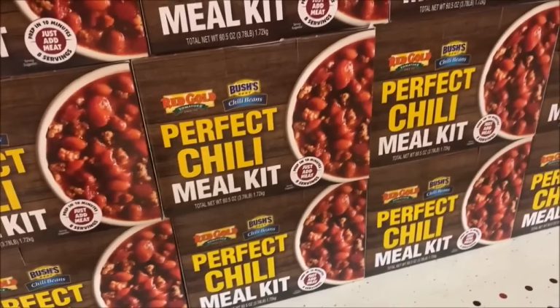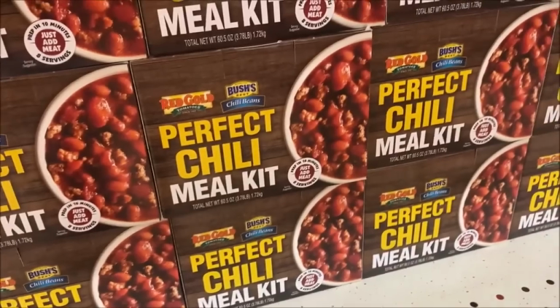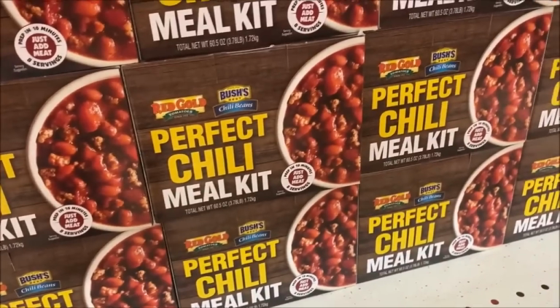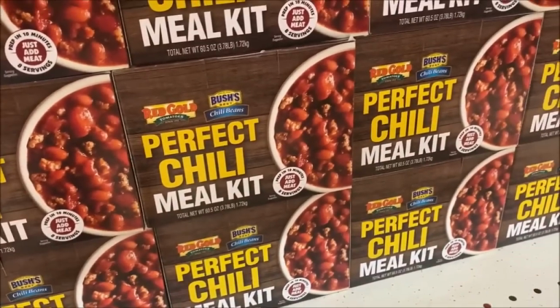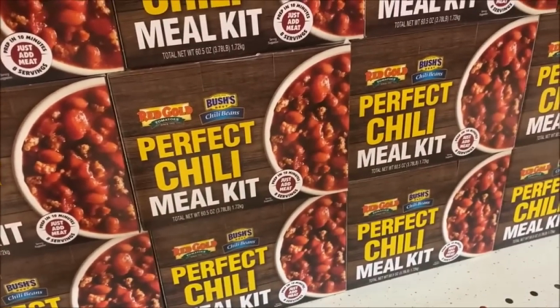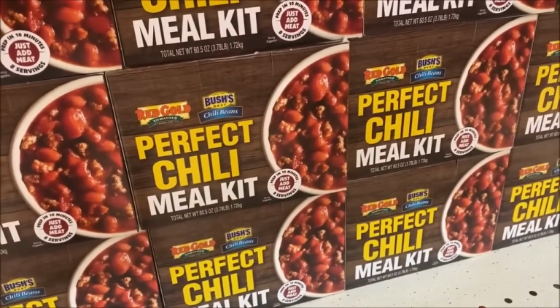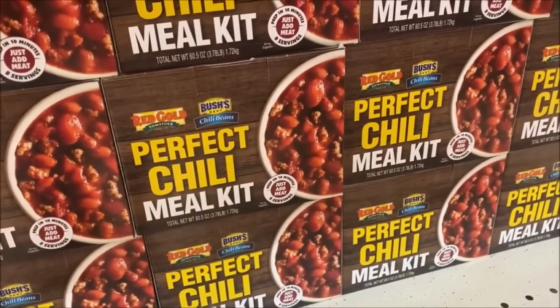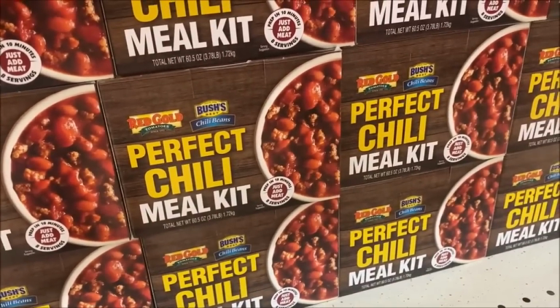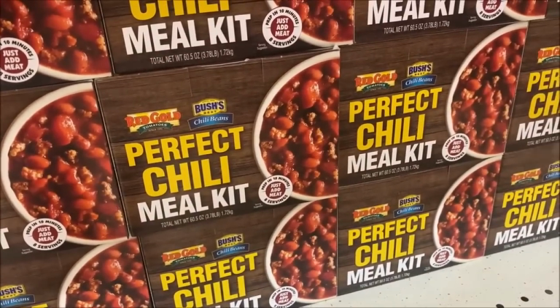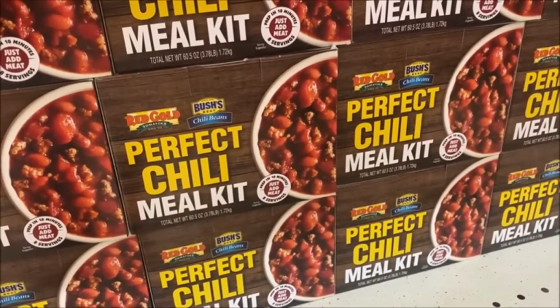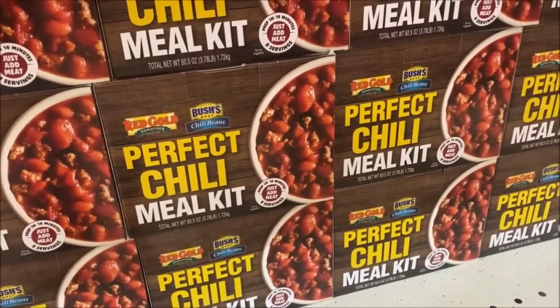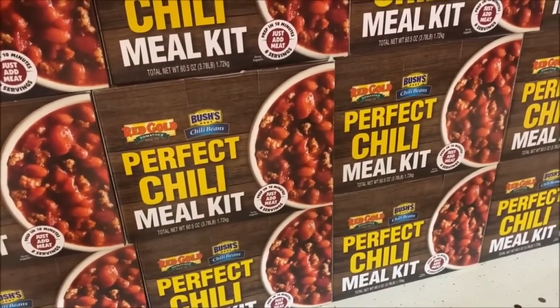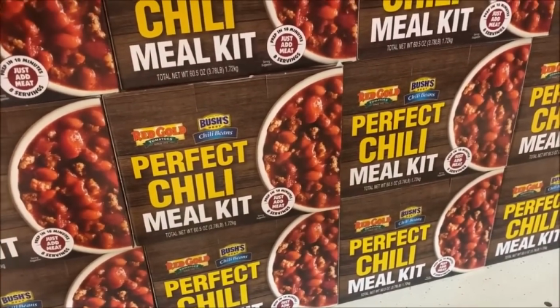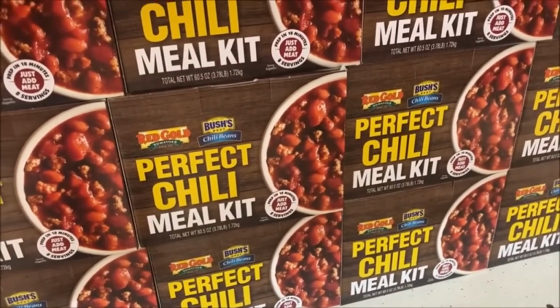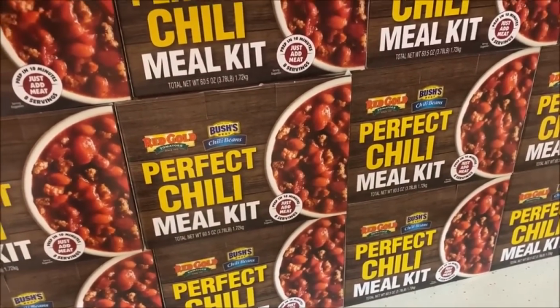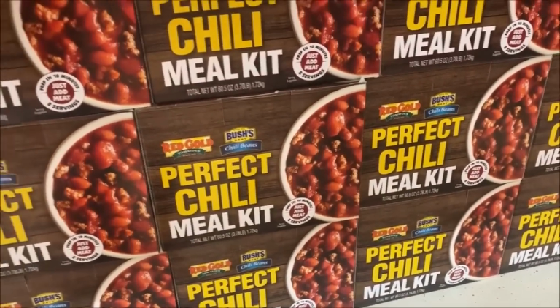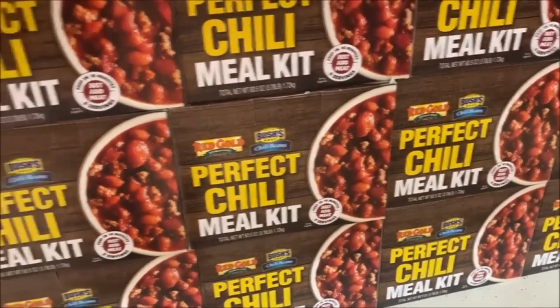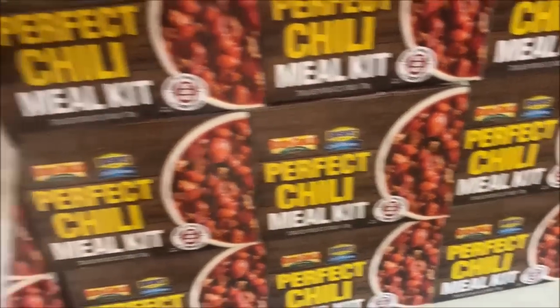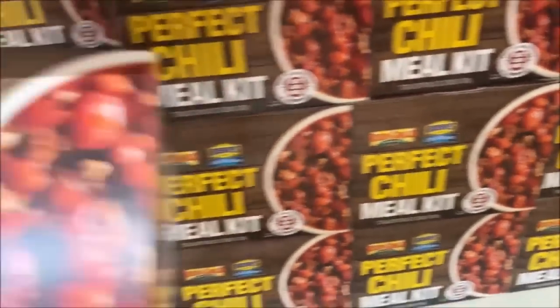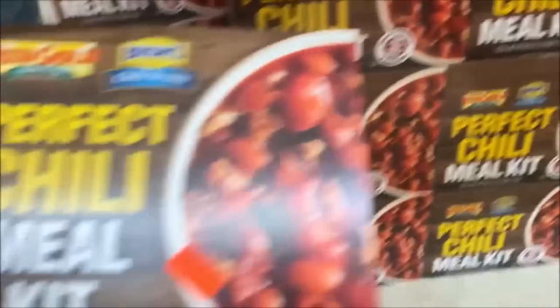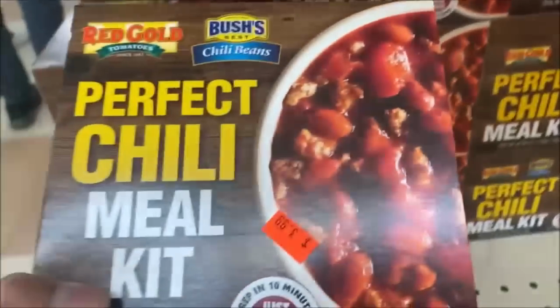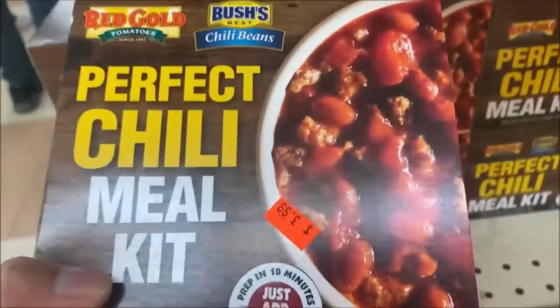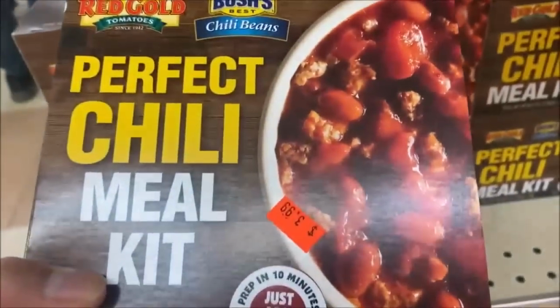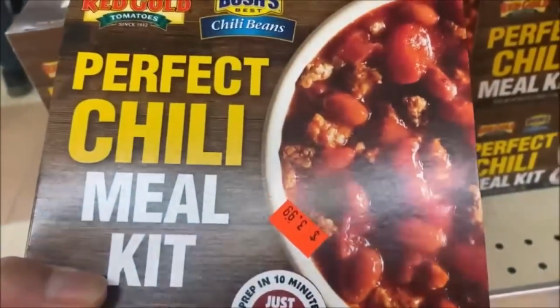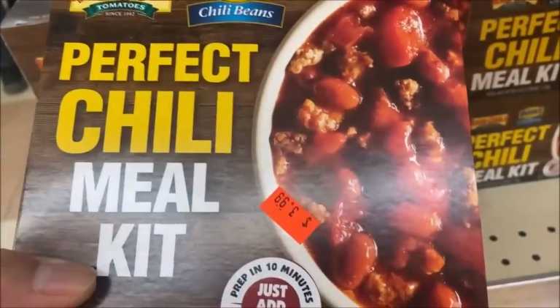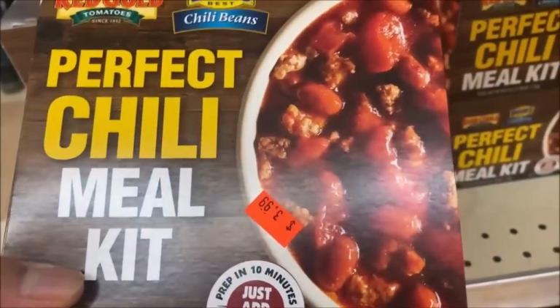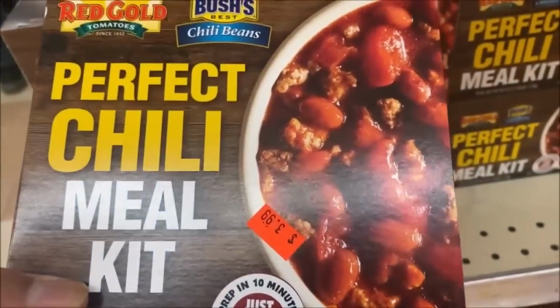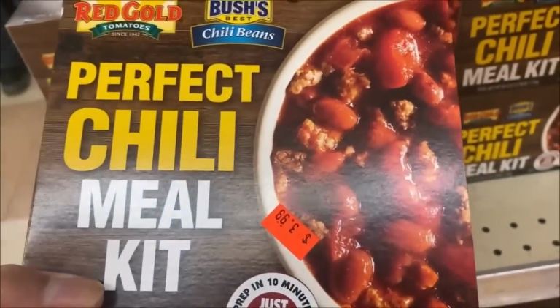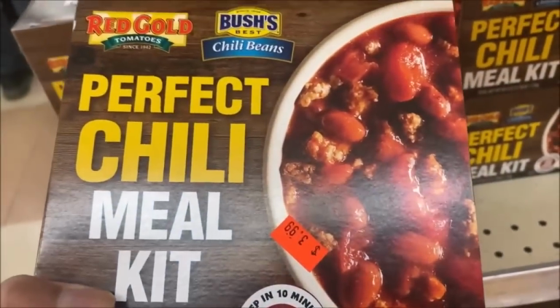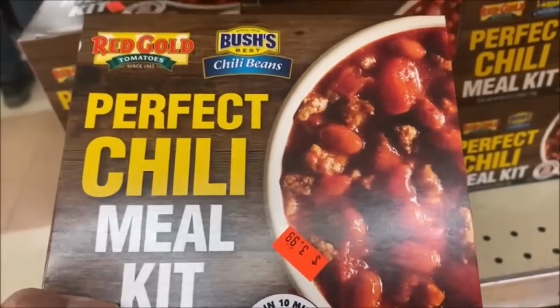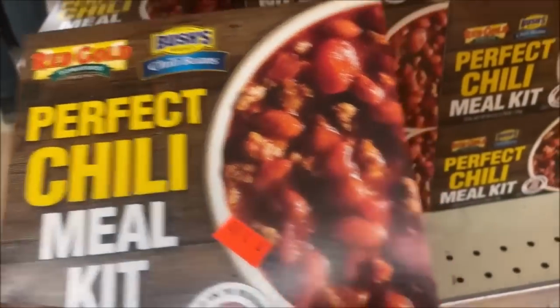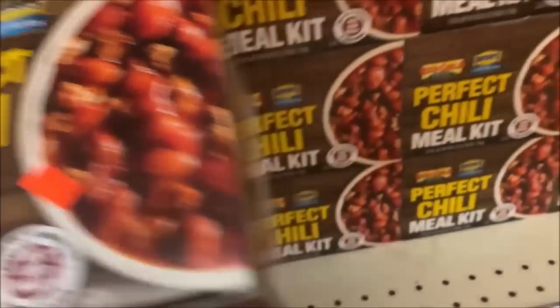A perfect chili meal kit, which includes beans — $3.99.